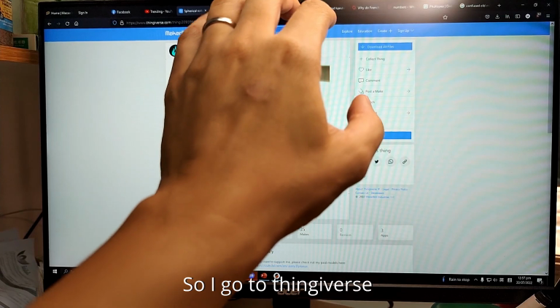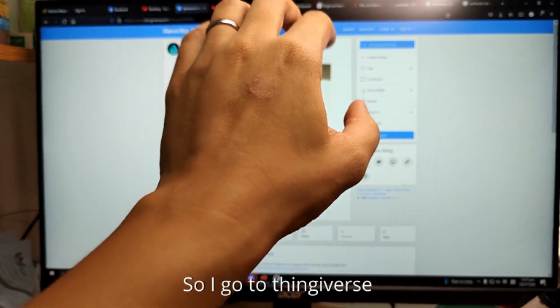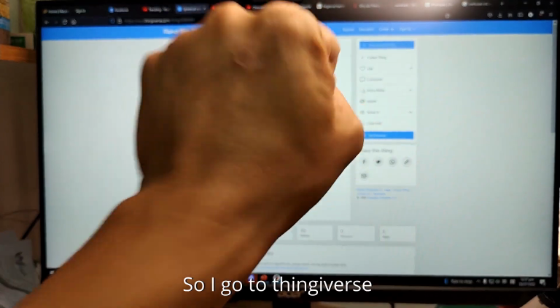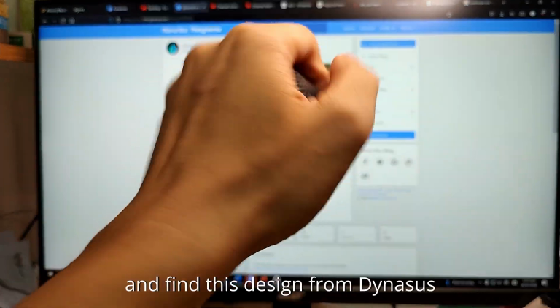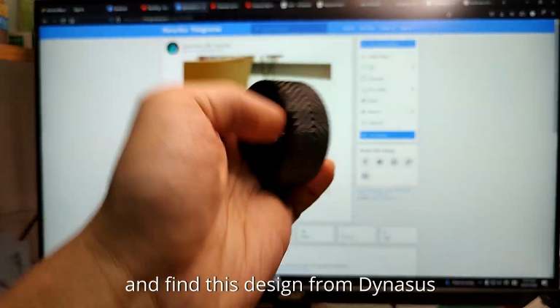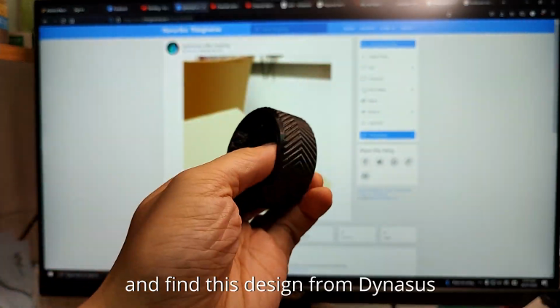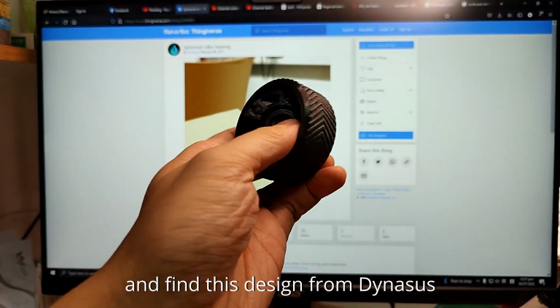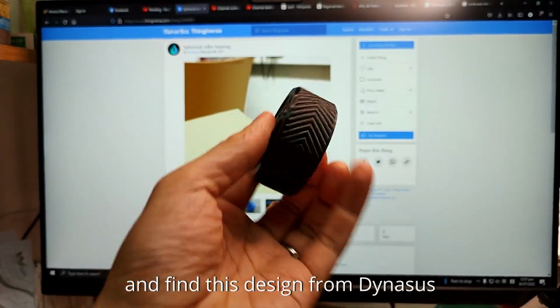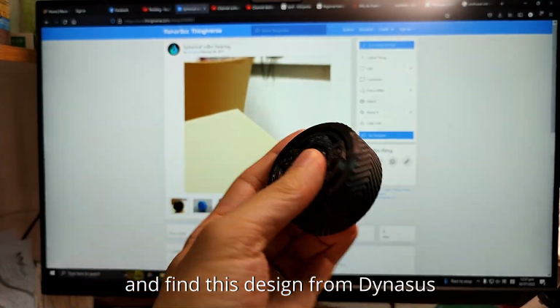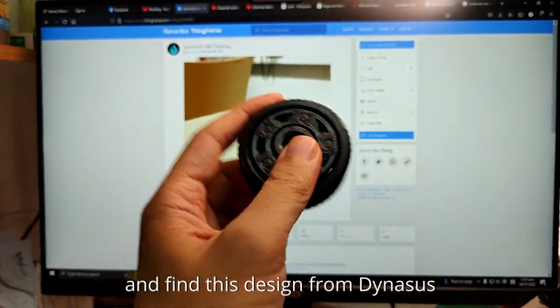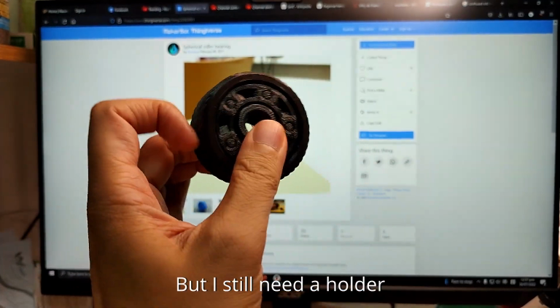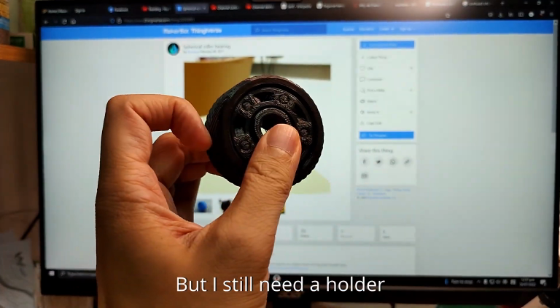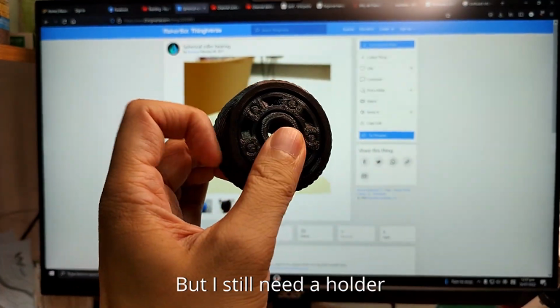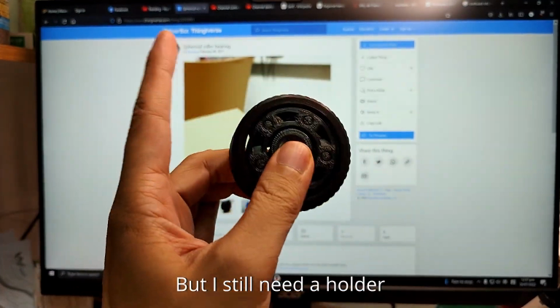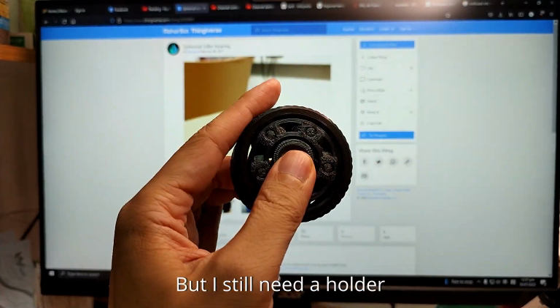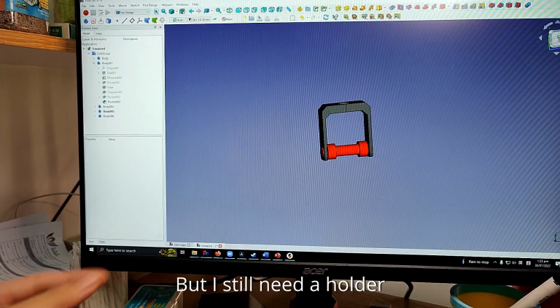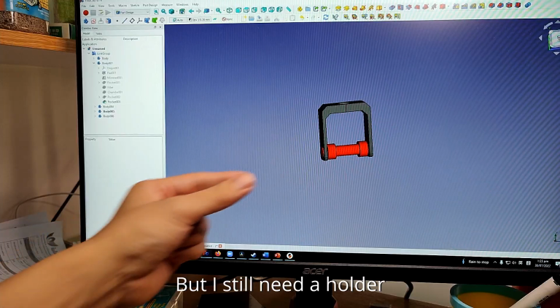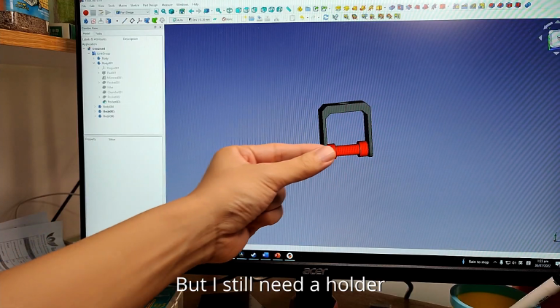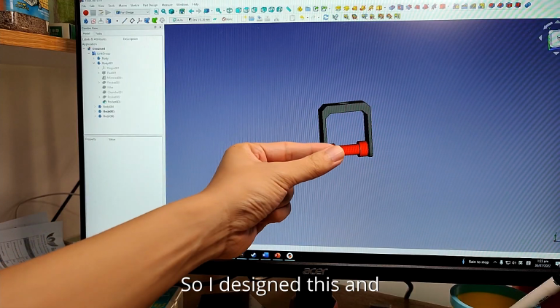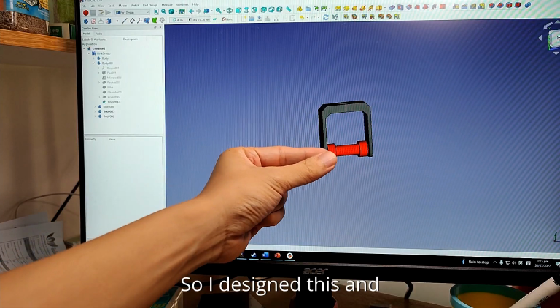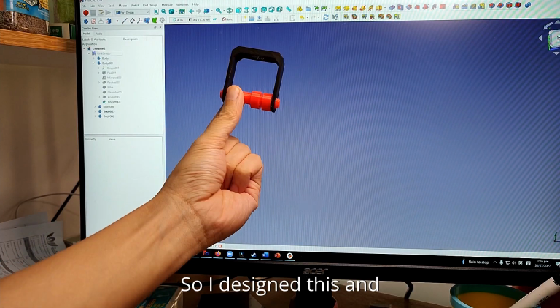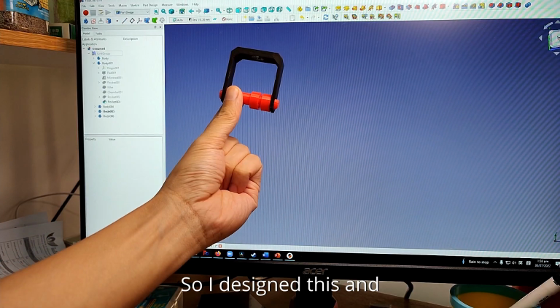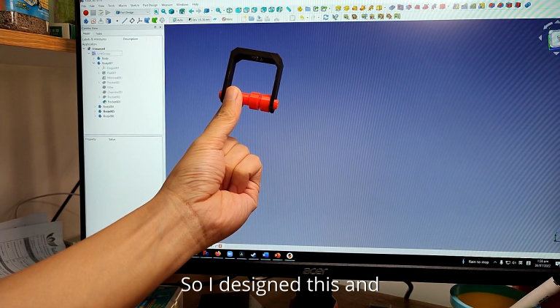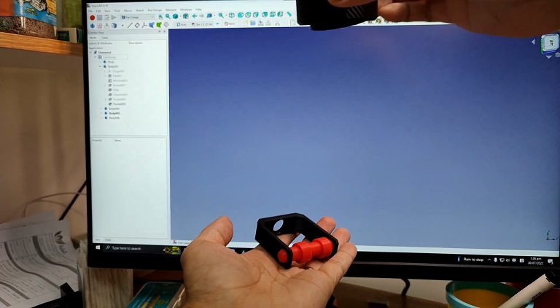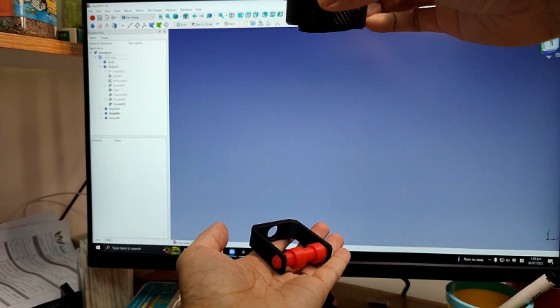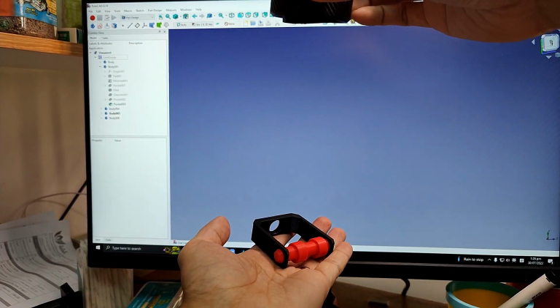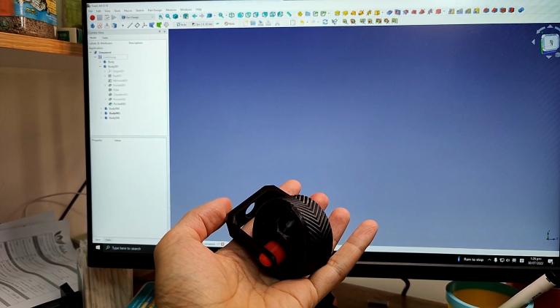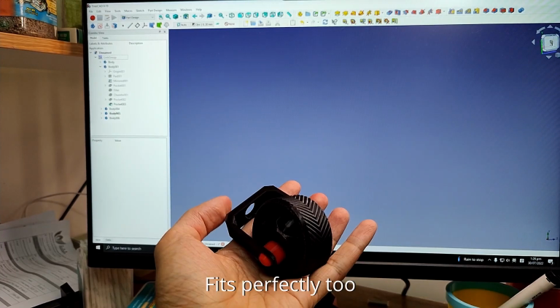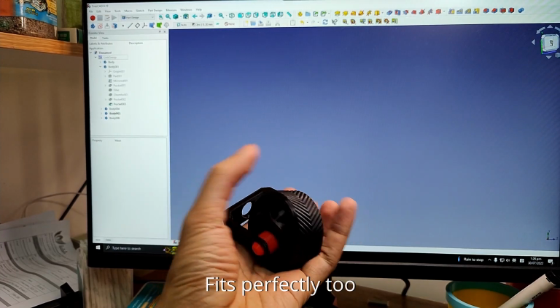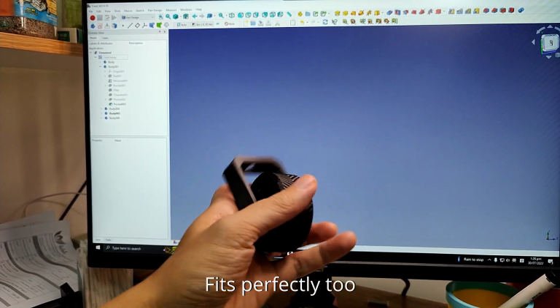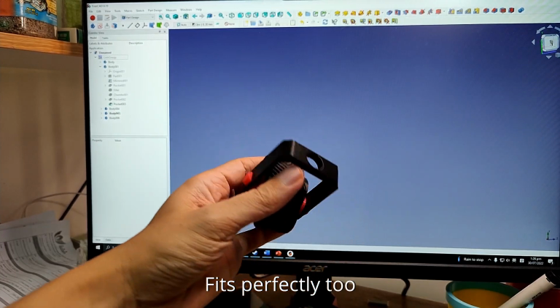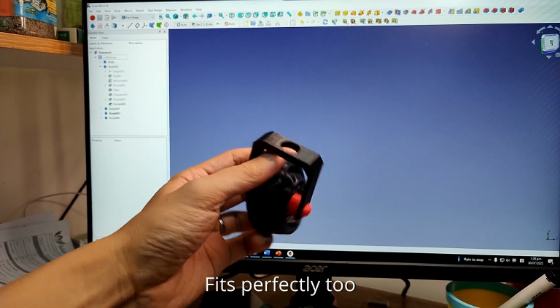So I go to Thingiverse and find the design from Dinosus, but I still need a holder, so I design this — and voila.